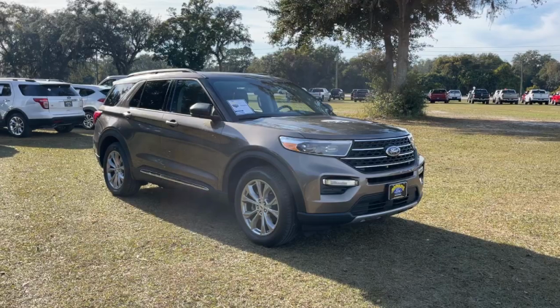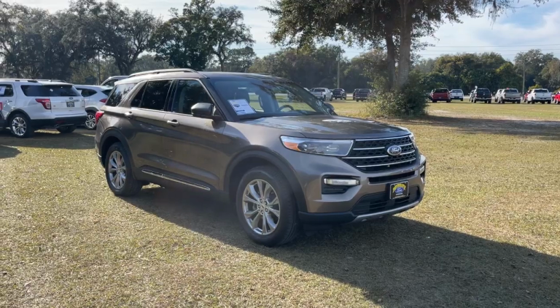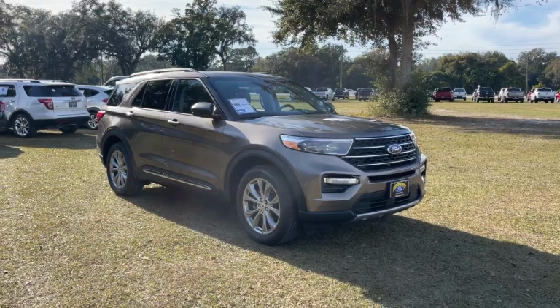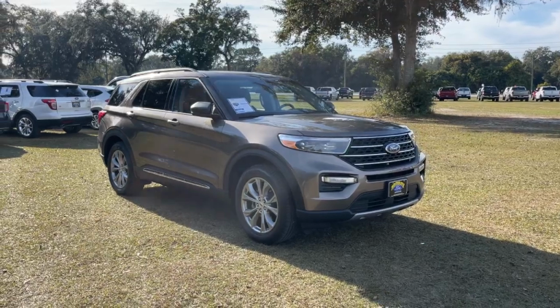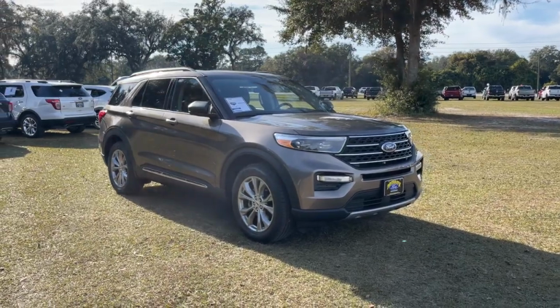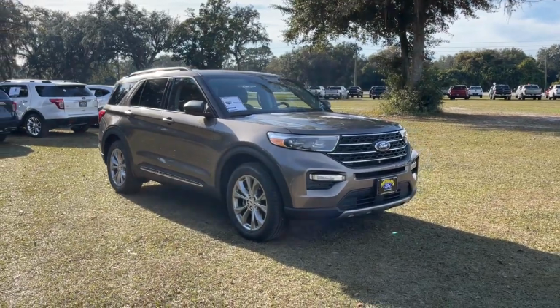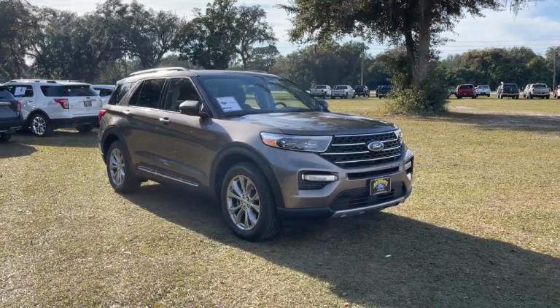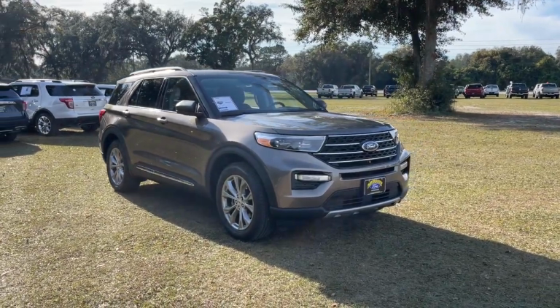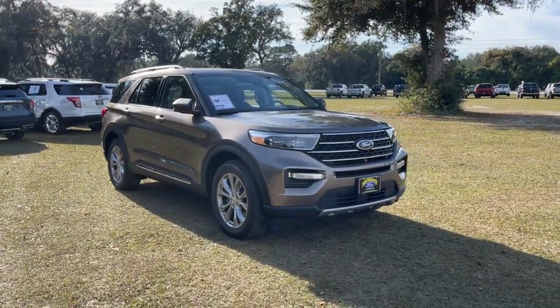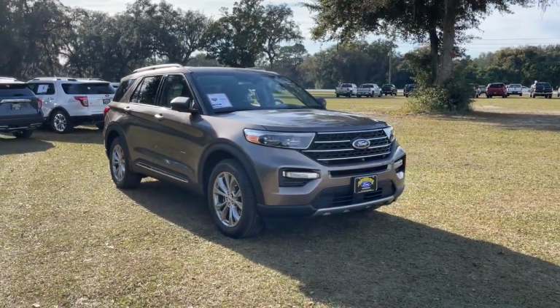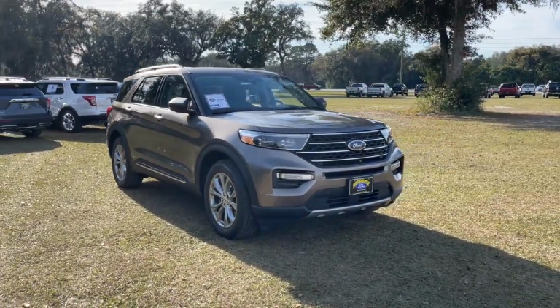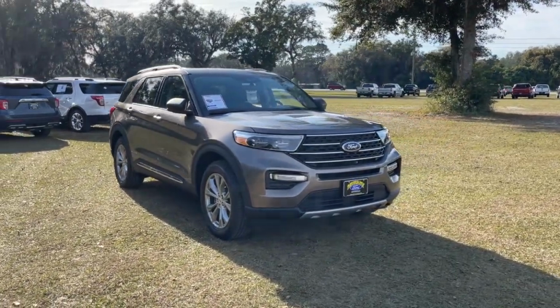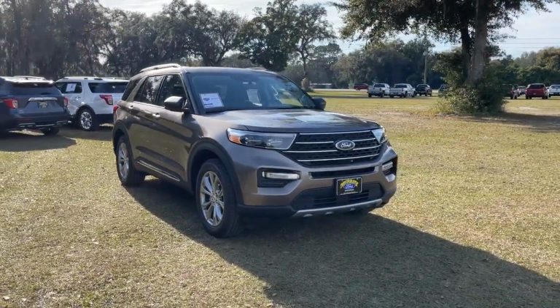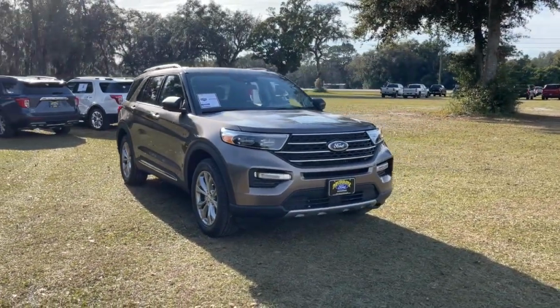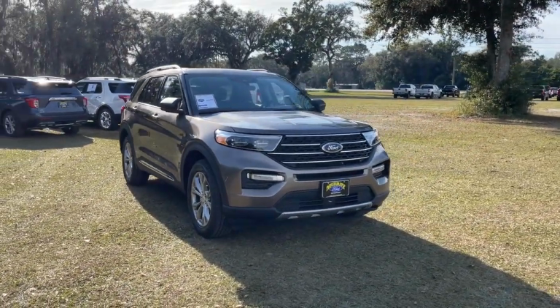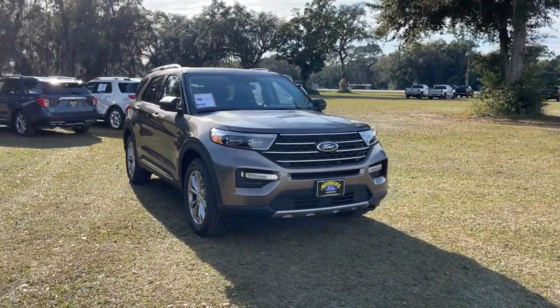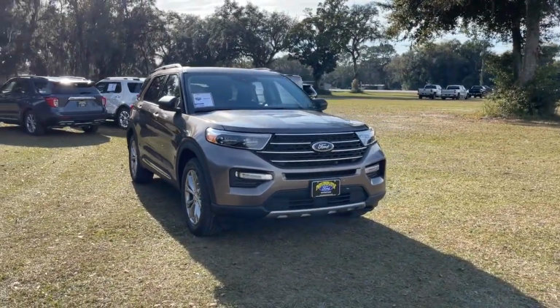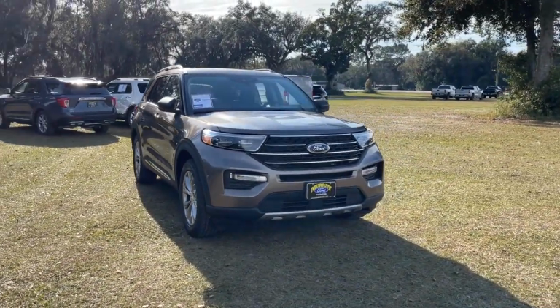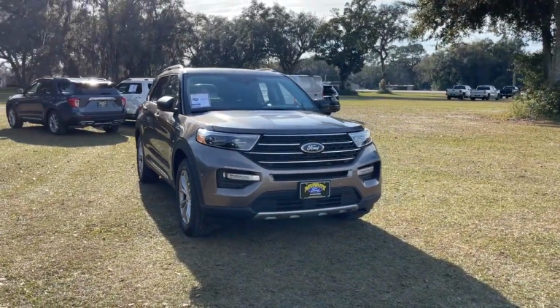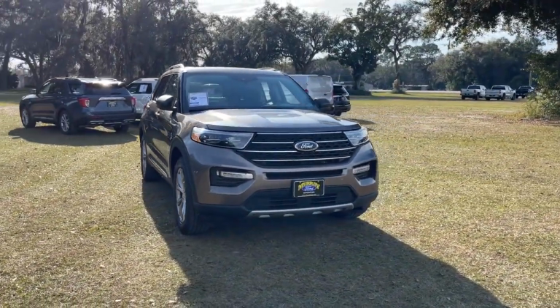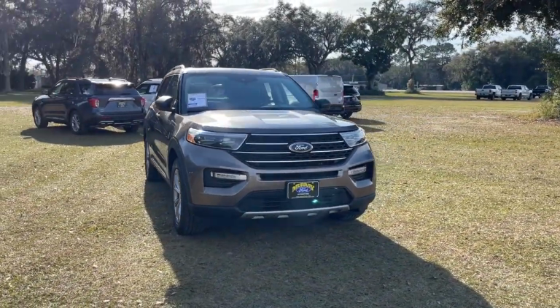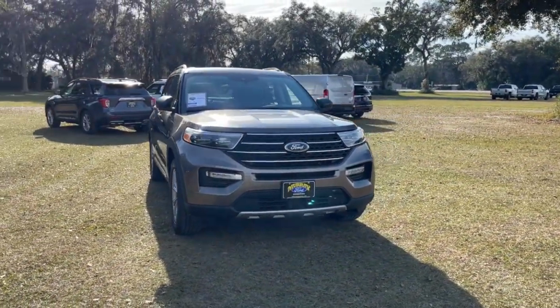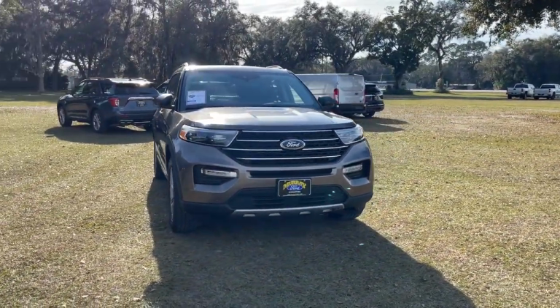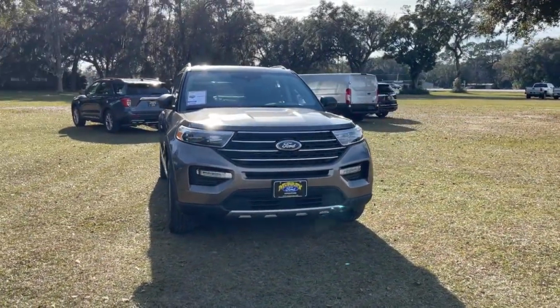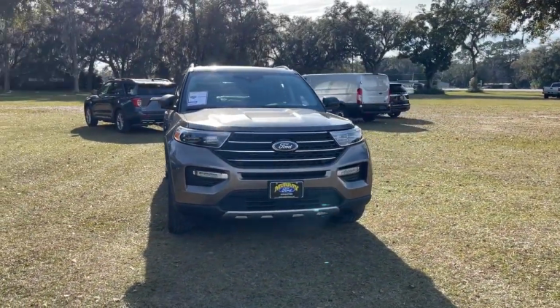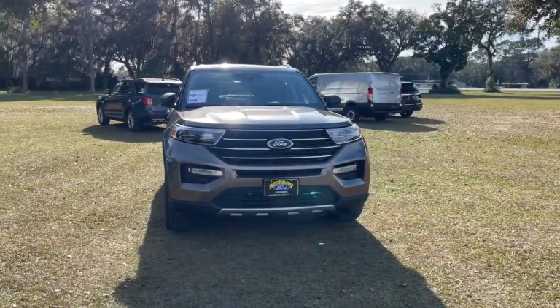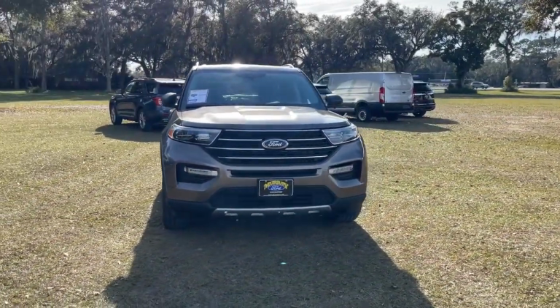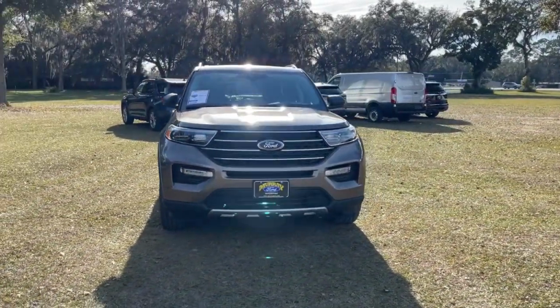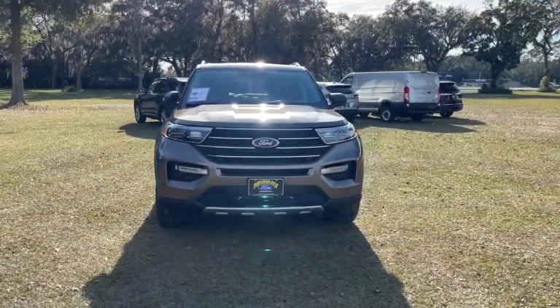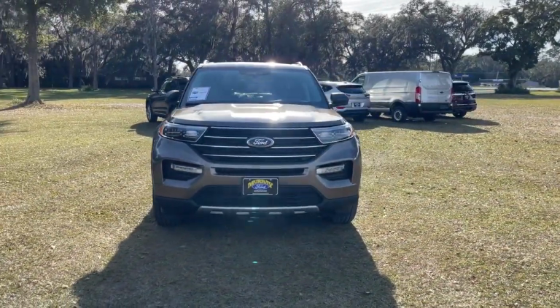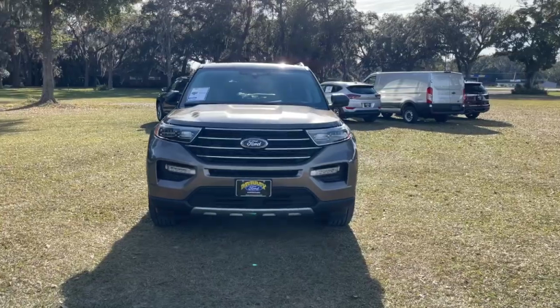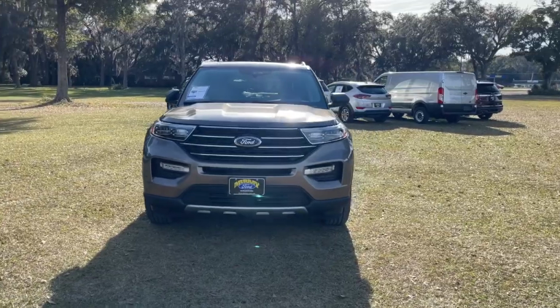Looking for your dream car? It could be the 2021 Ford Explorer.